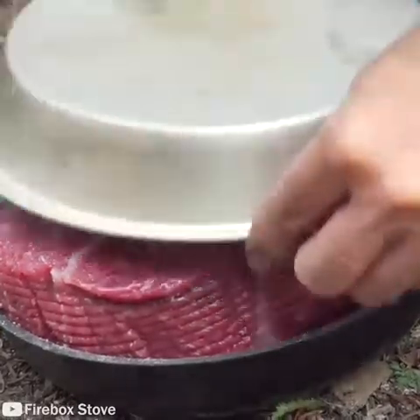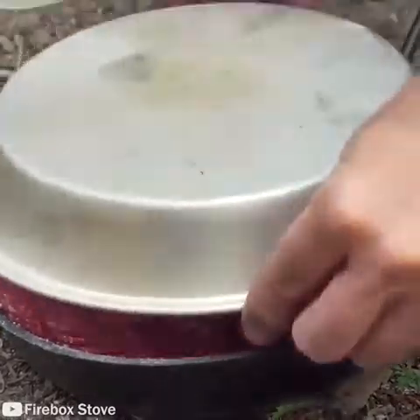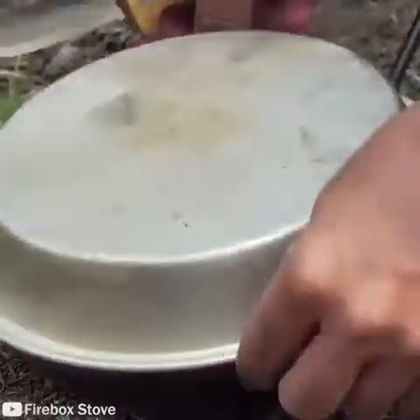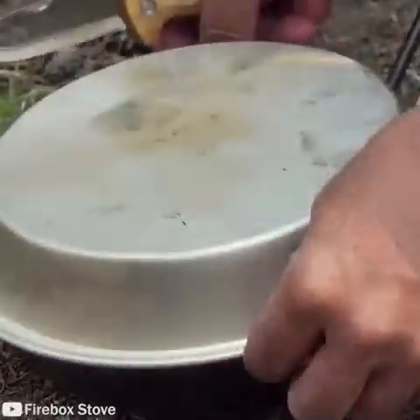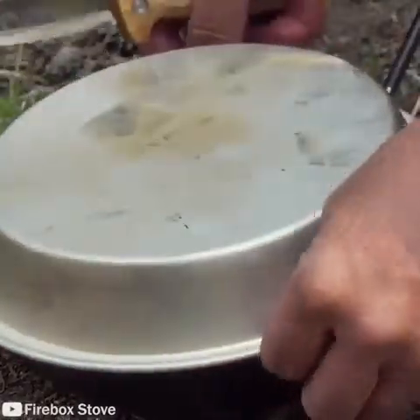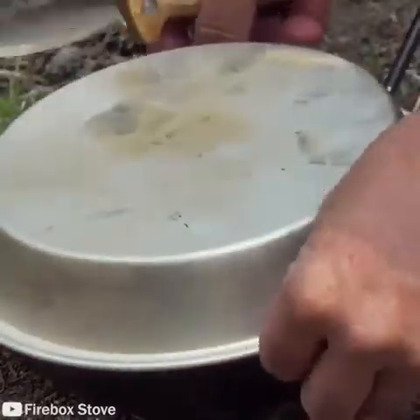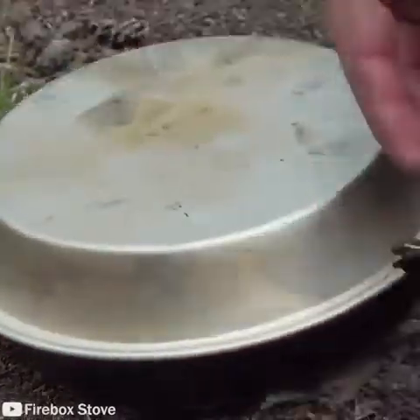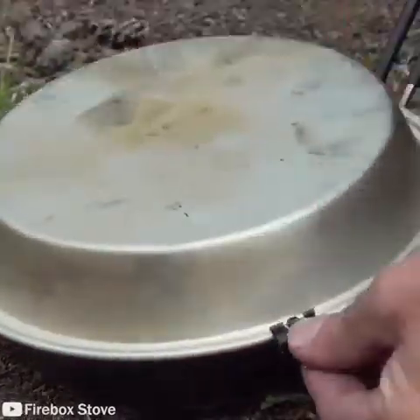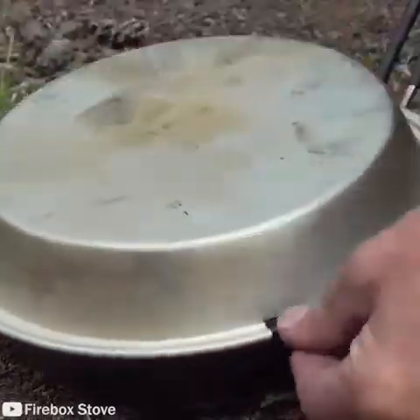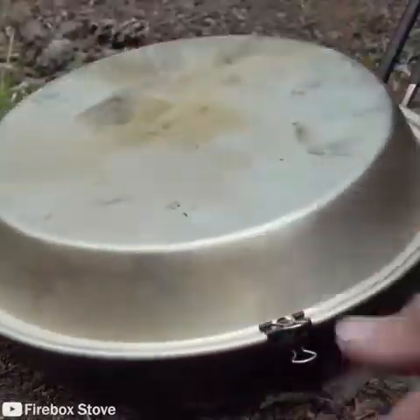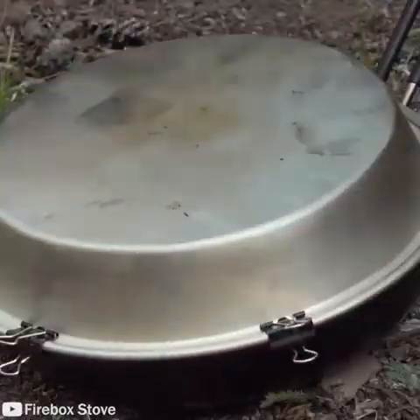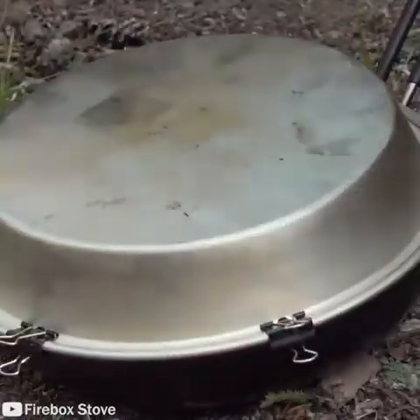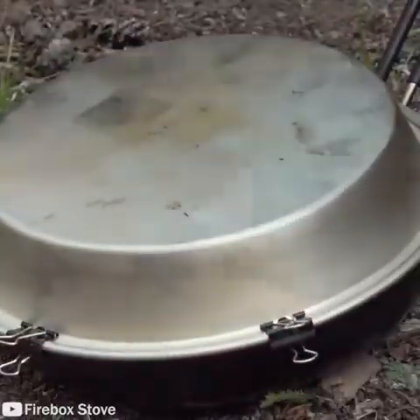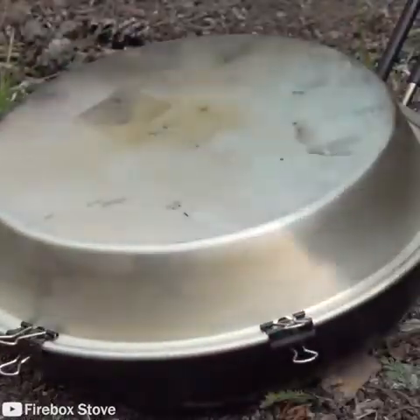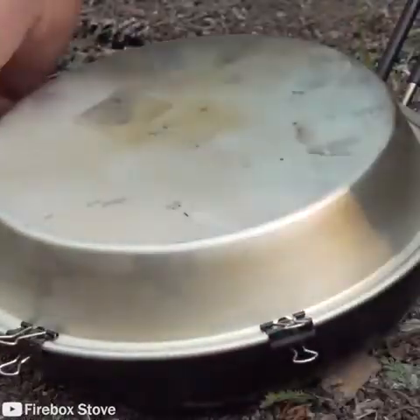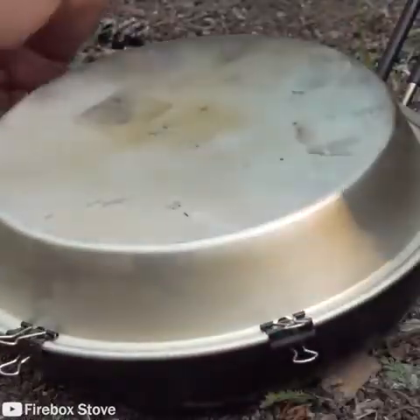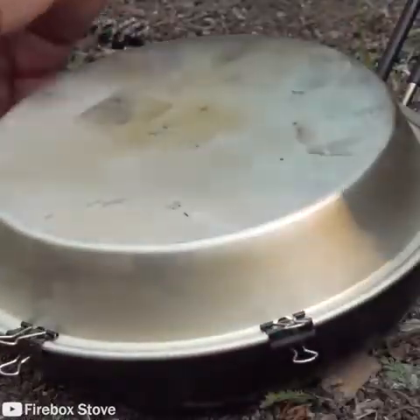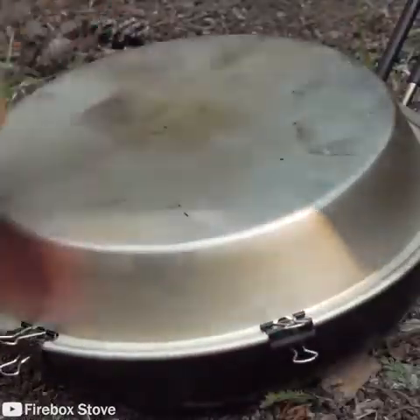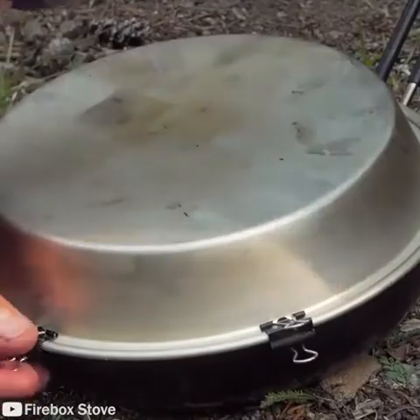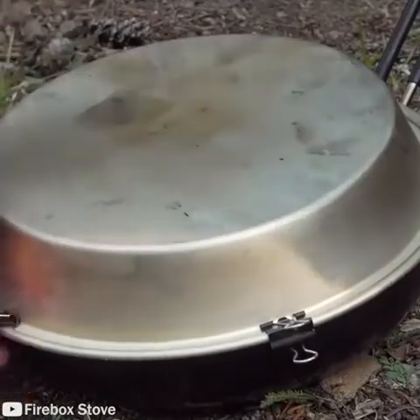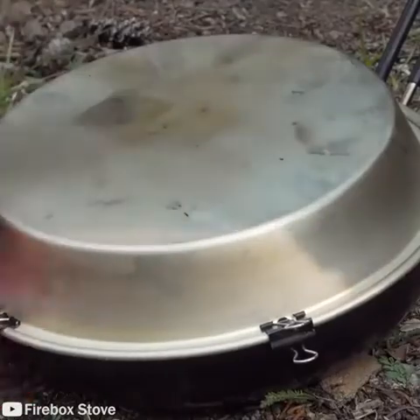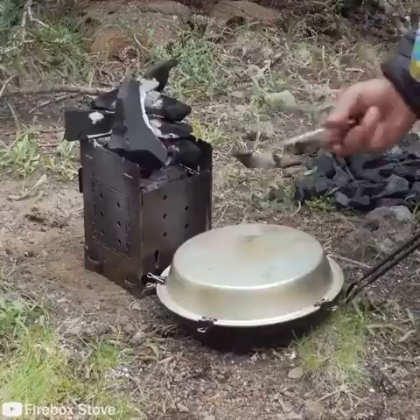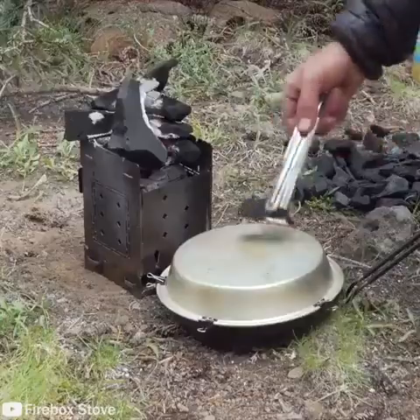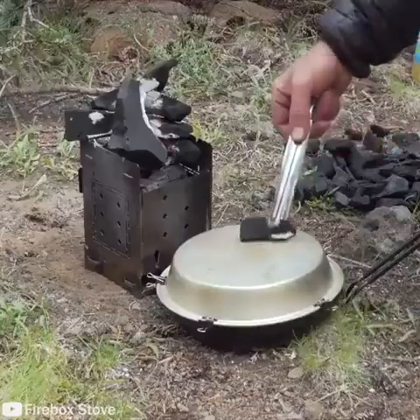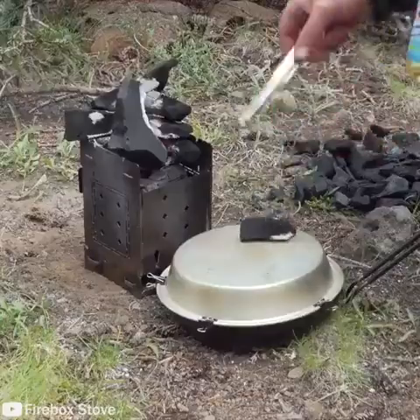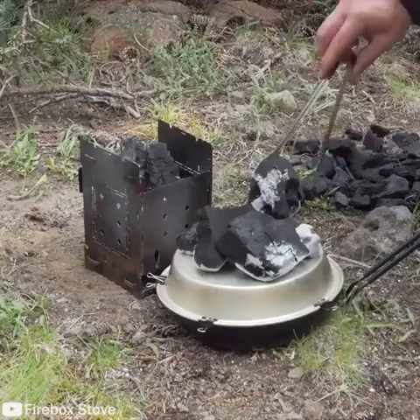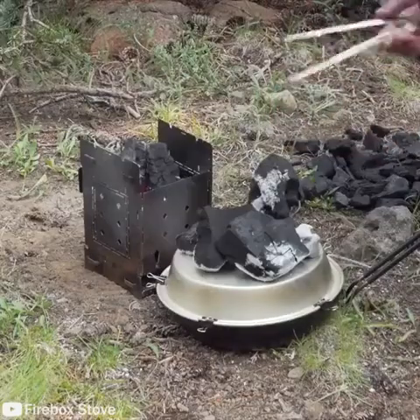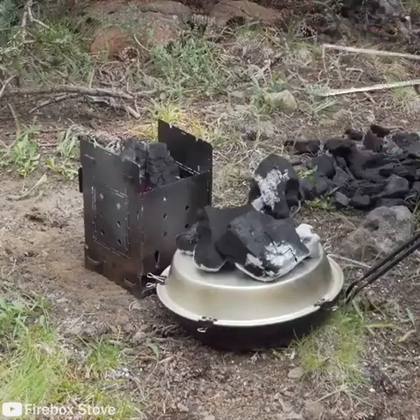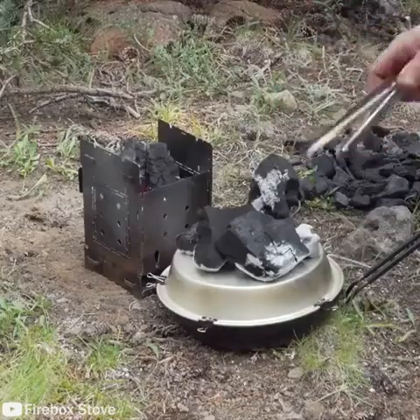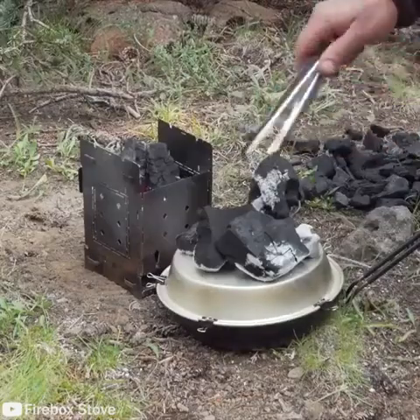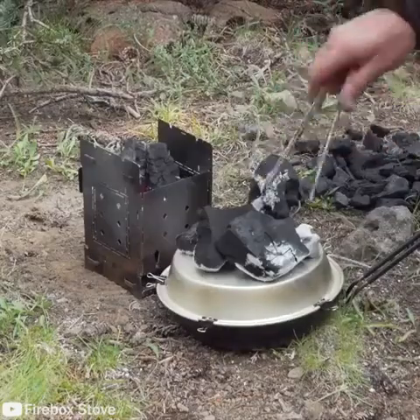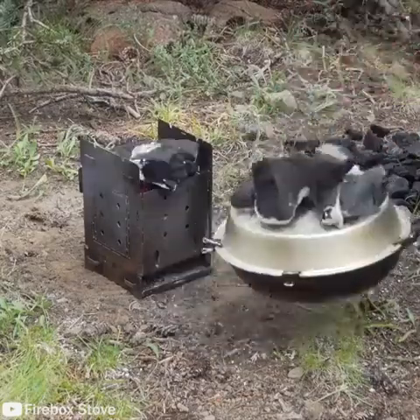Hours and hours — I'm just gonna keep hot coals going all day. I can hear the meat already sizzling.